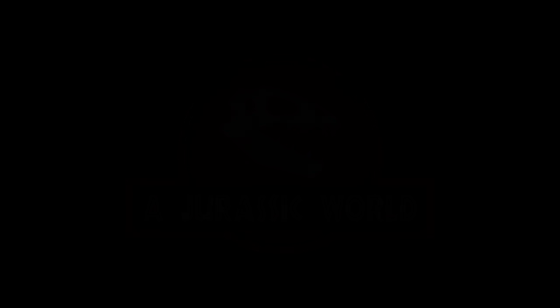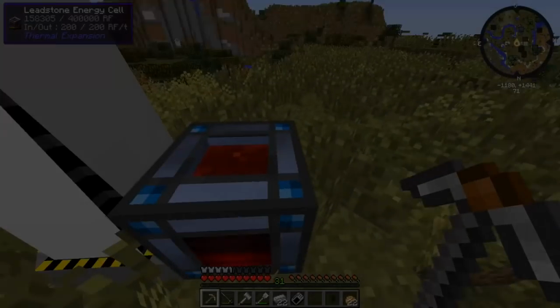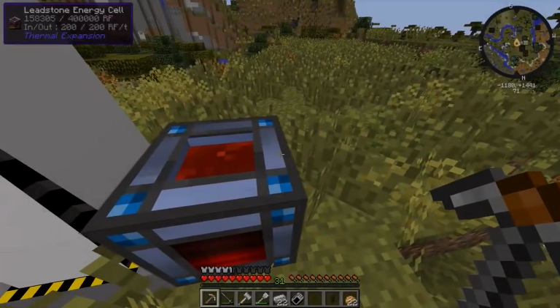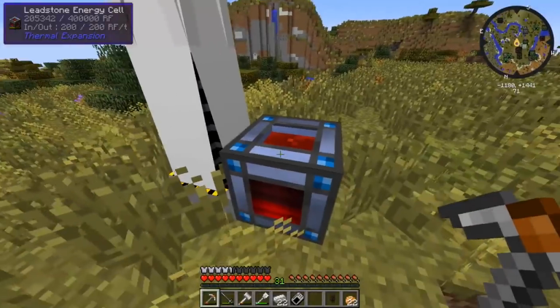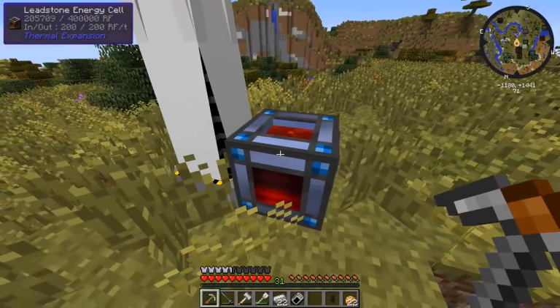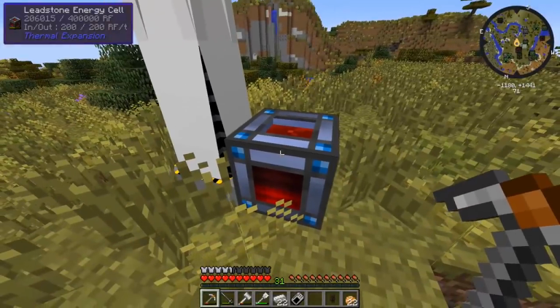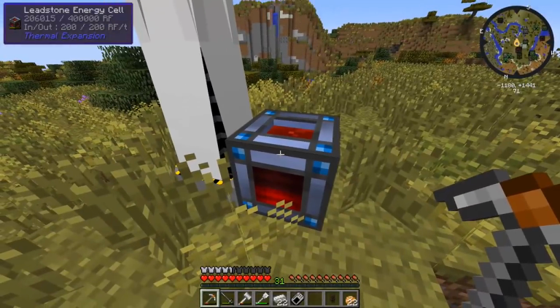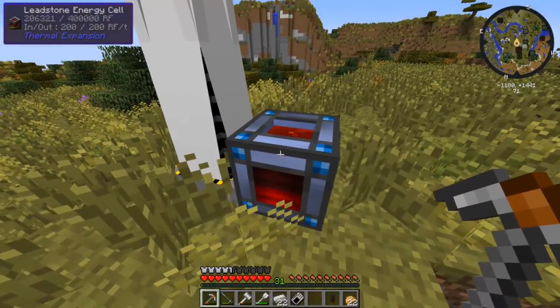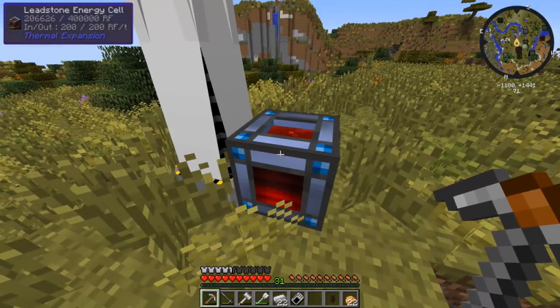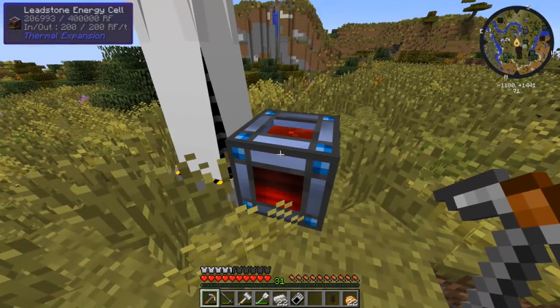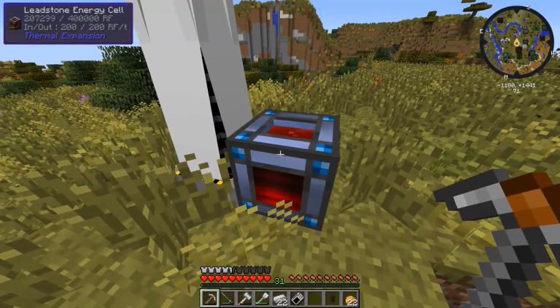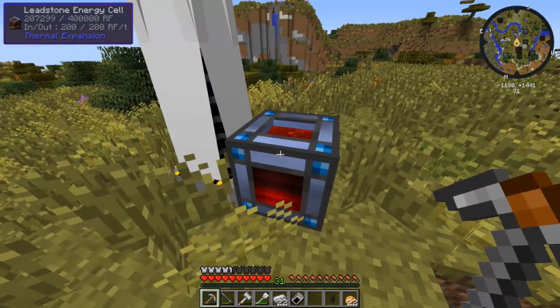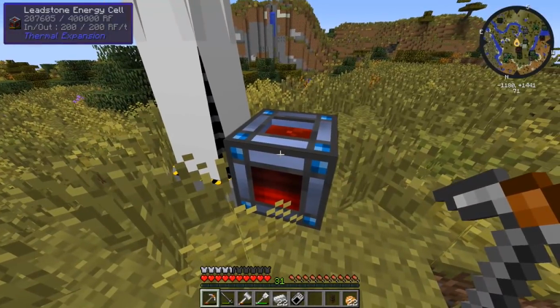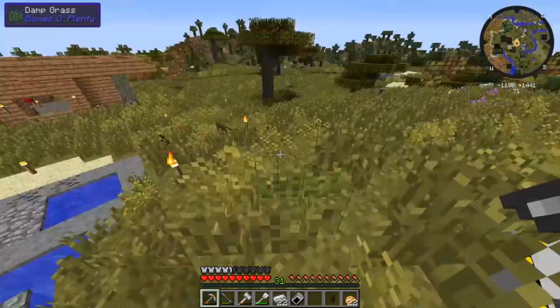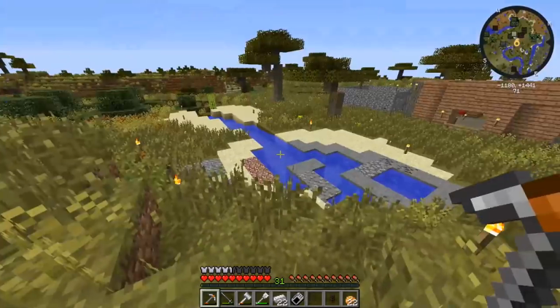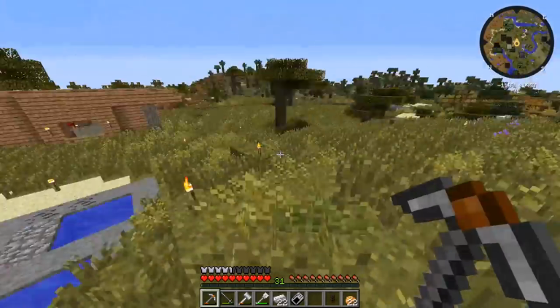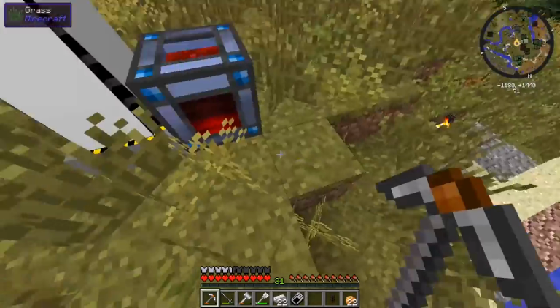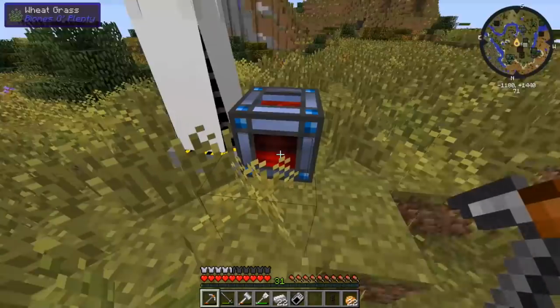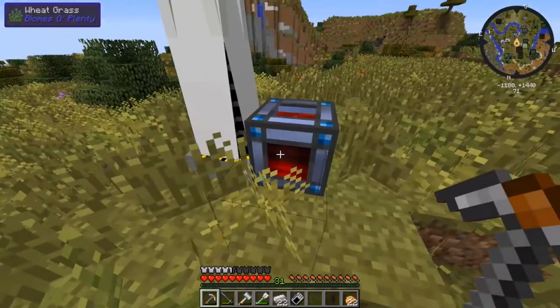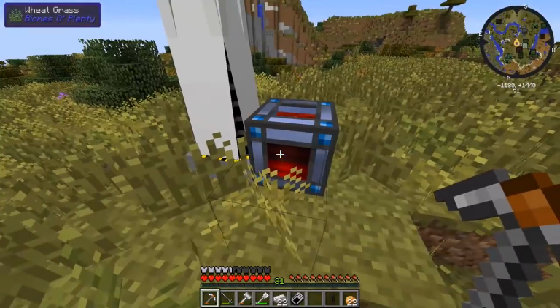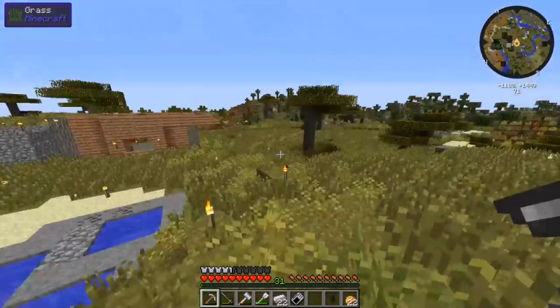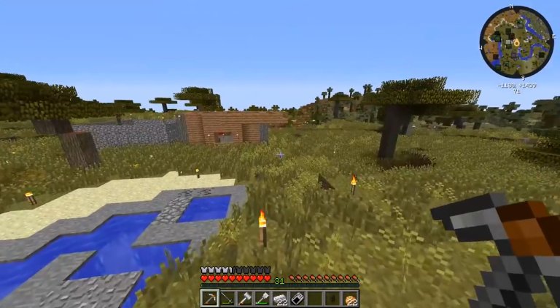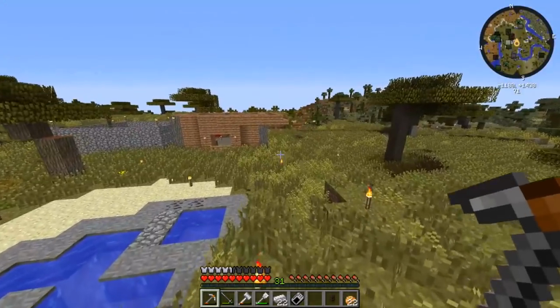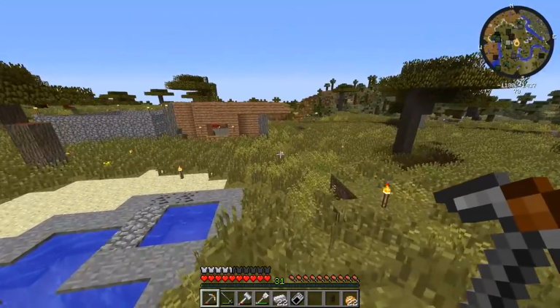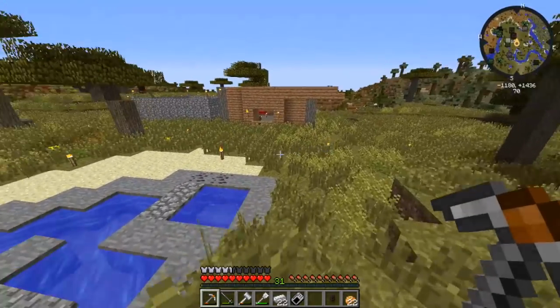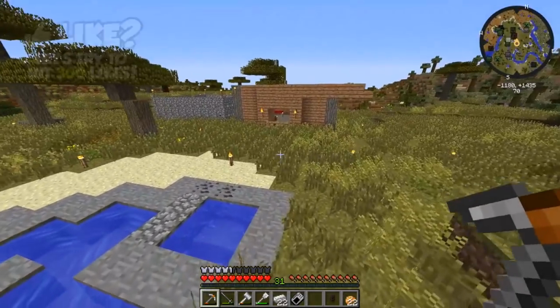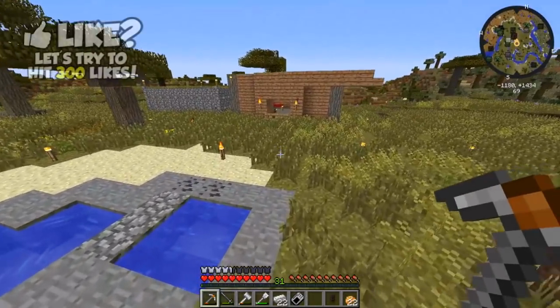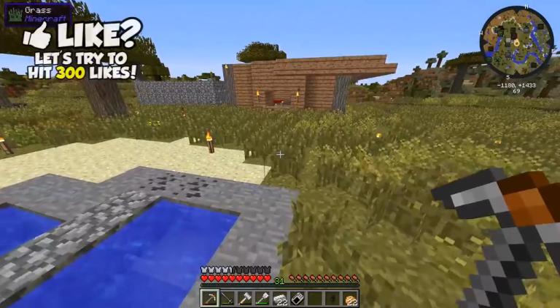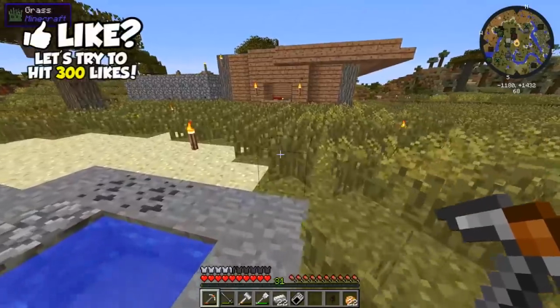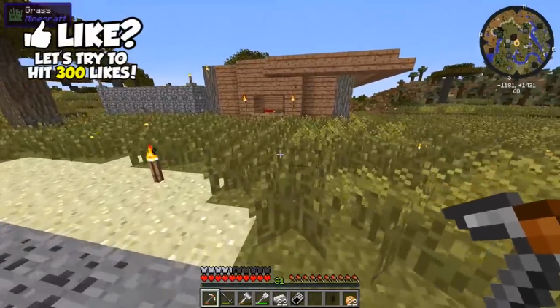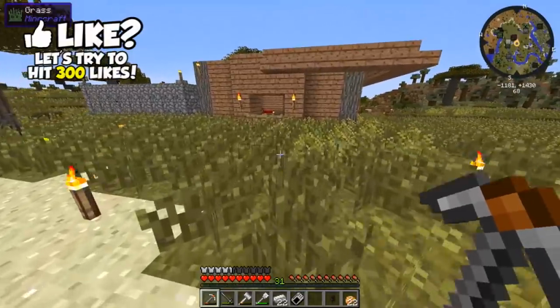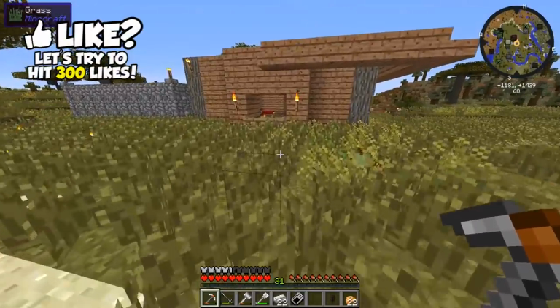God, that makes so much energy — 200,000 energy already. I'll just leave that for now since we're not going to be using the lab for a little while.